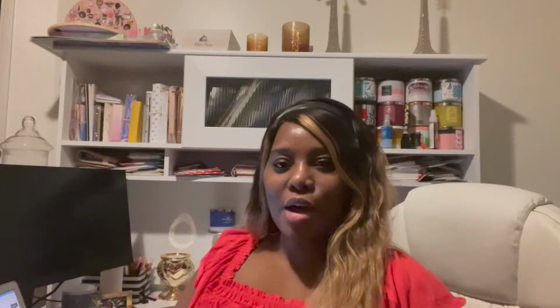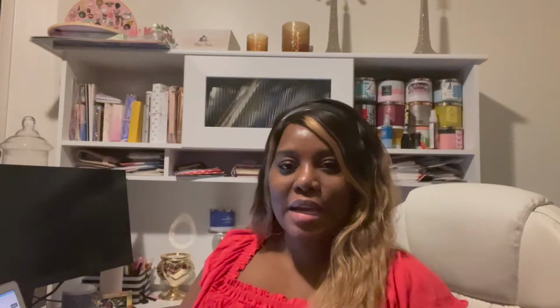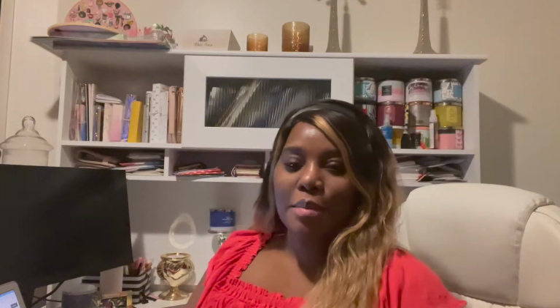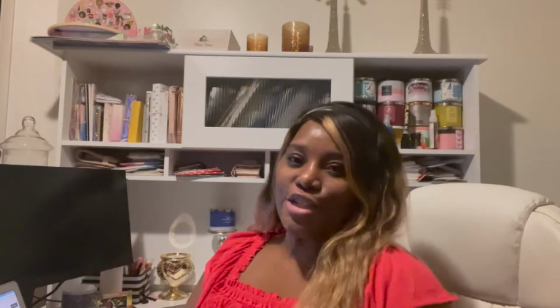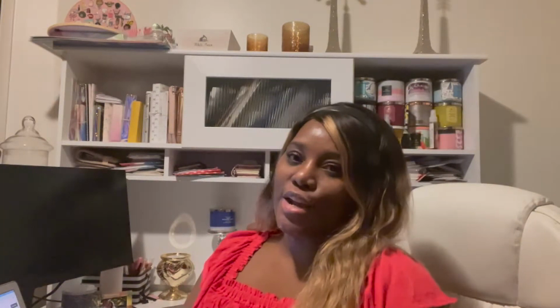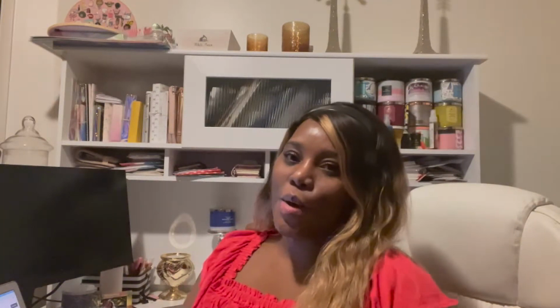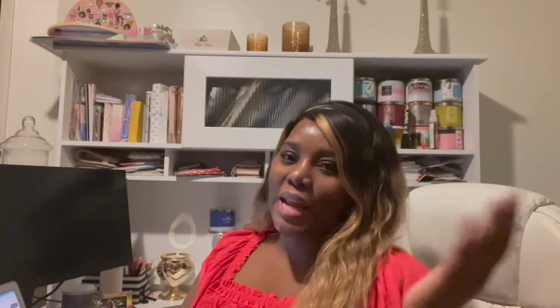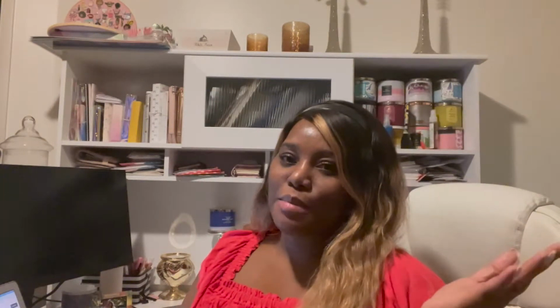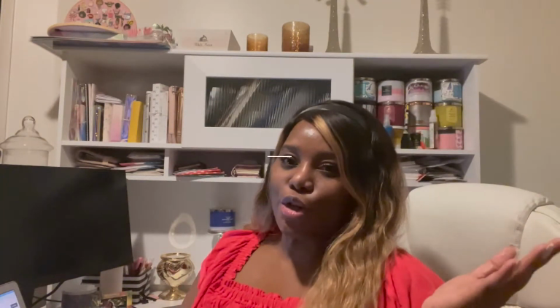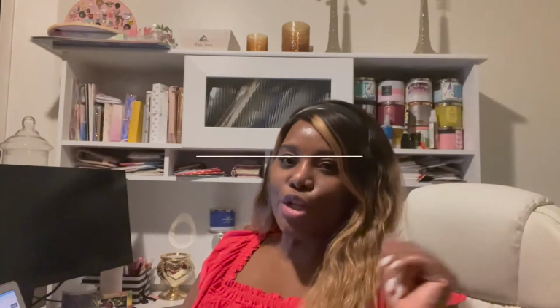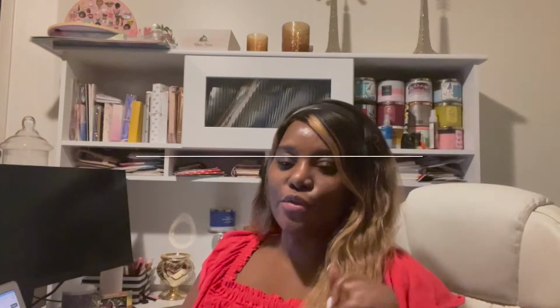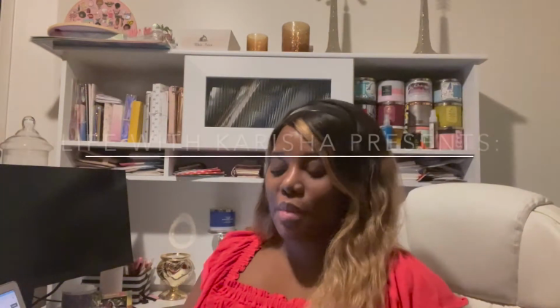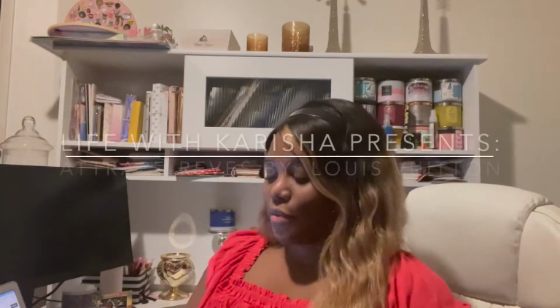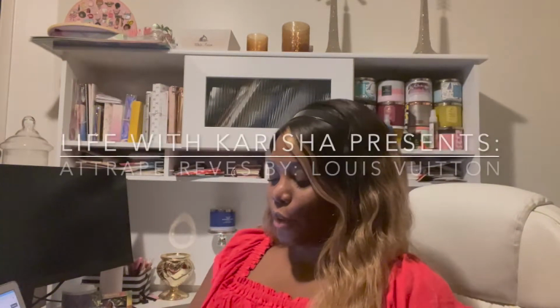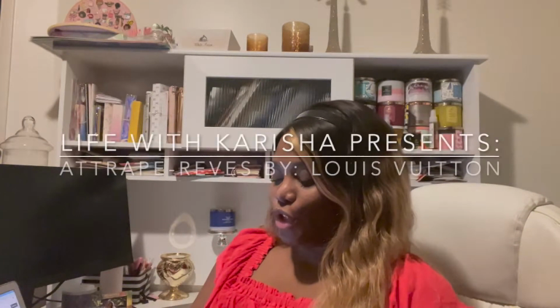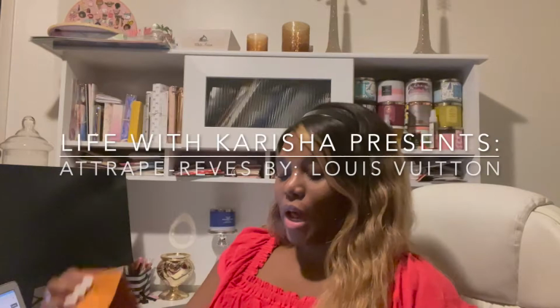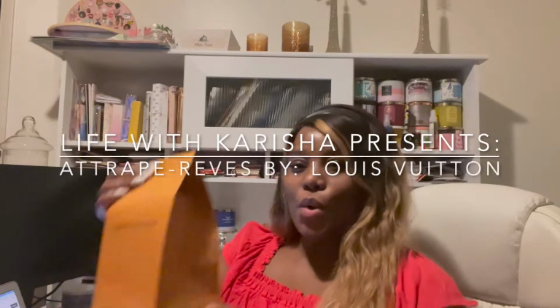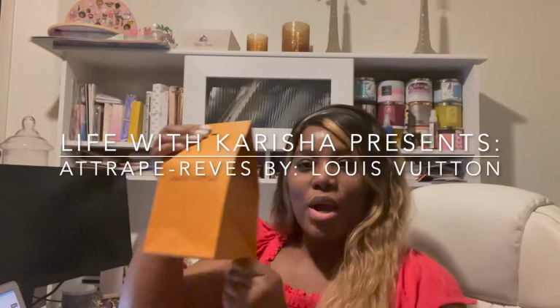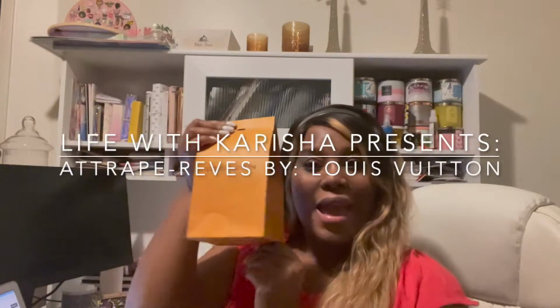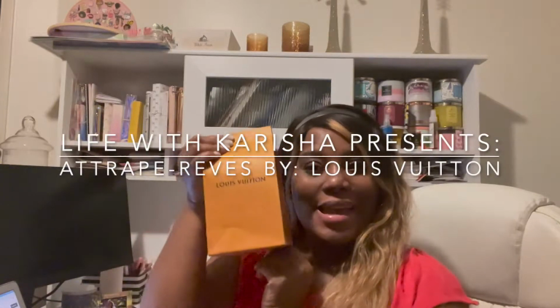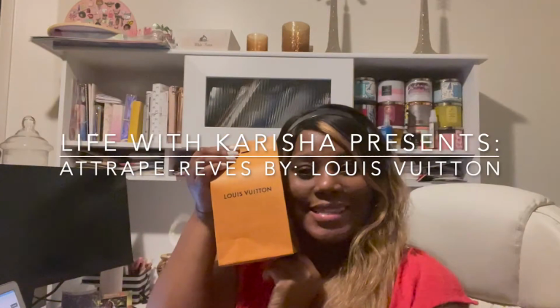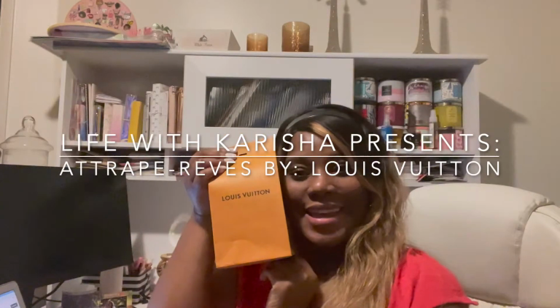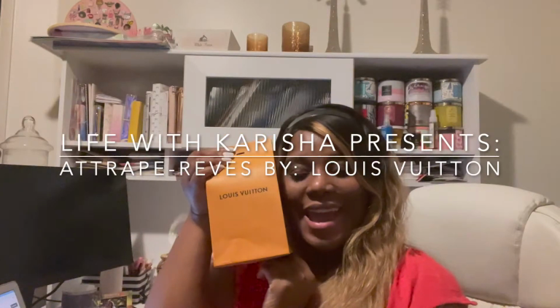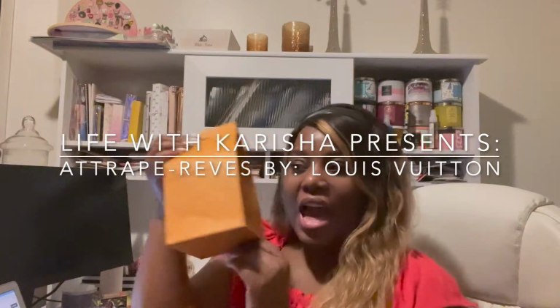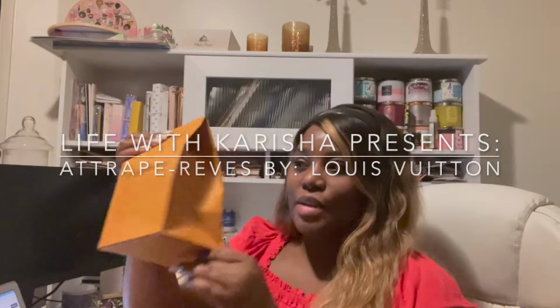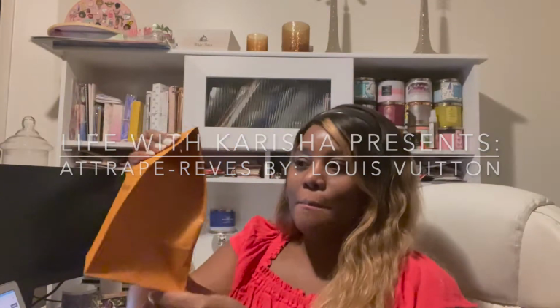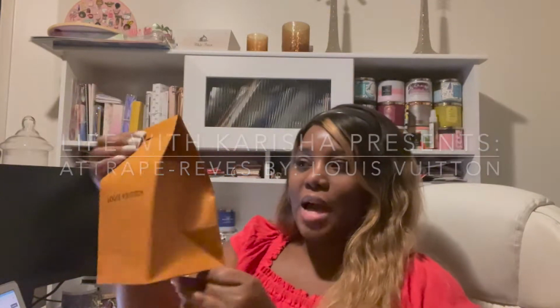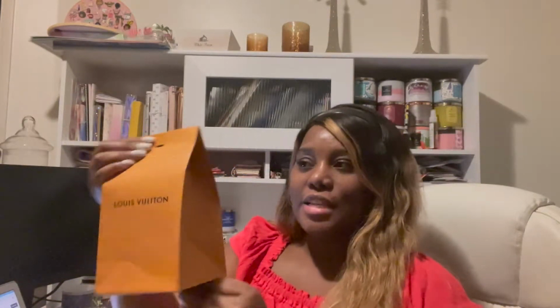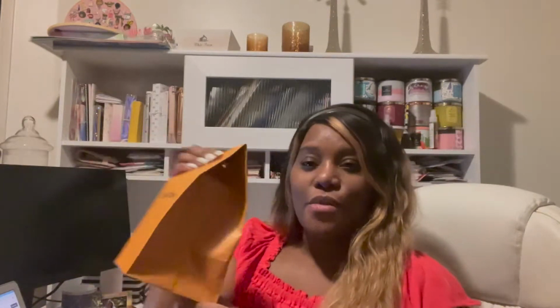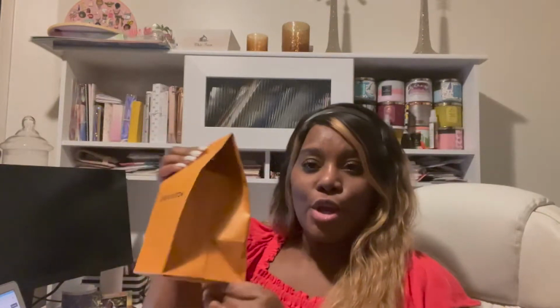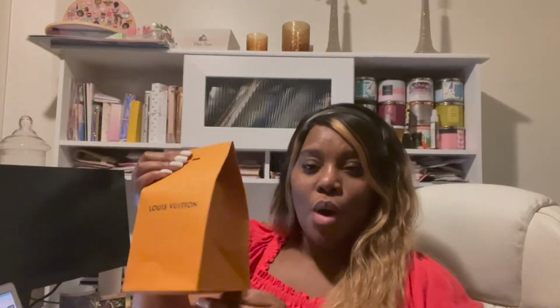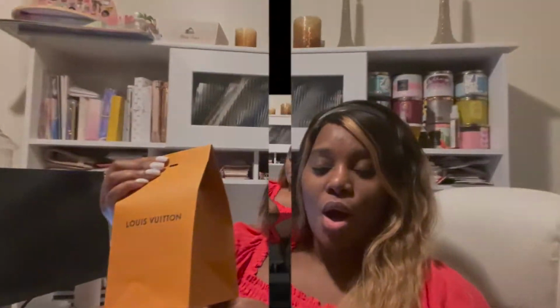Welcome back to my channel. My name is Carisha from LifeWithCarisha.org and today I have an unboxing for you all.